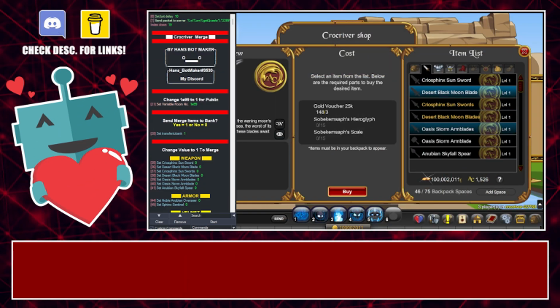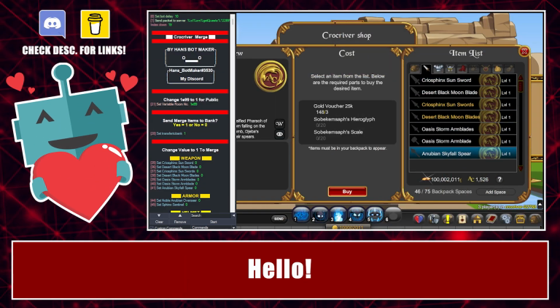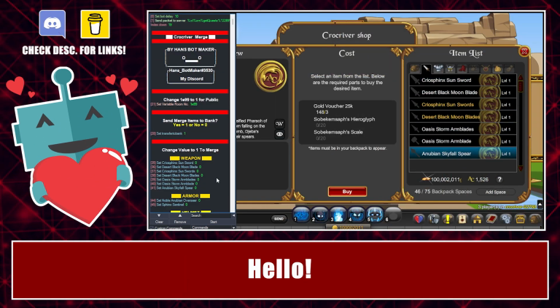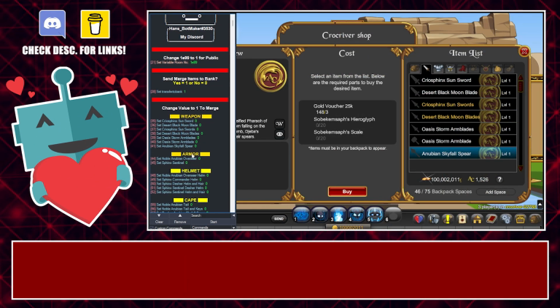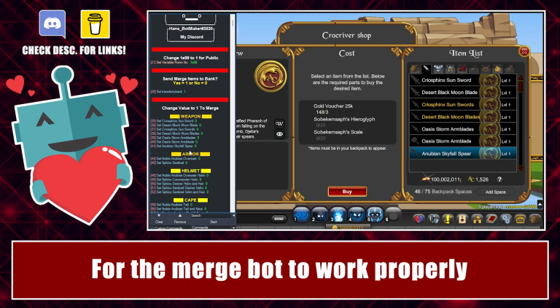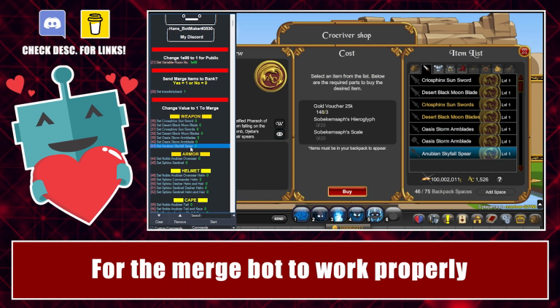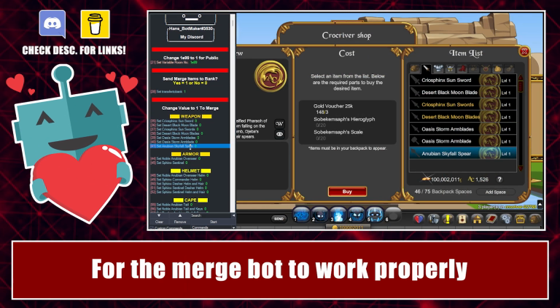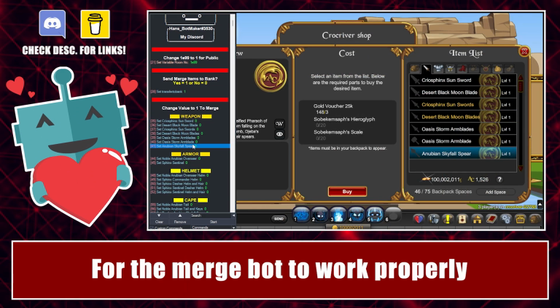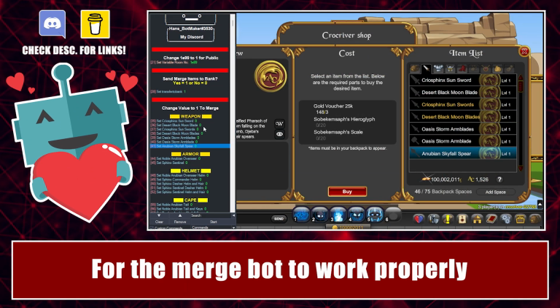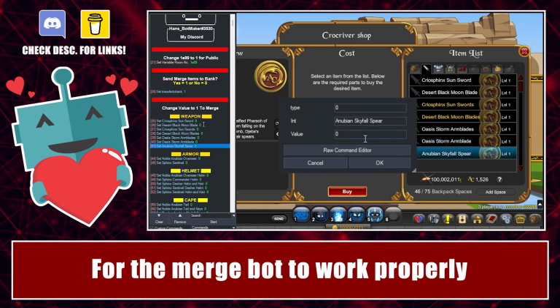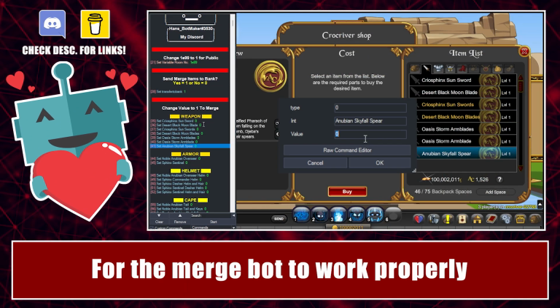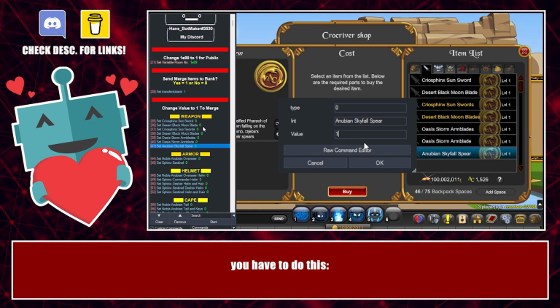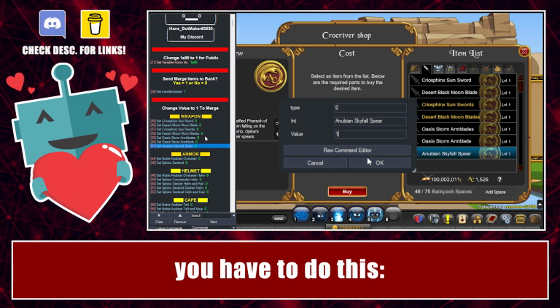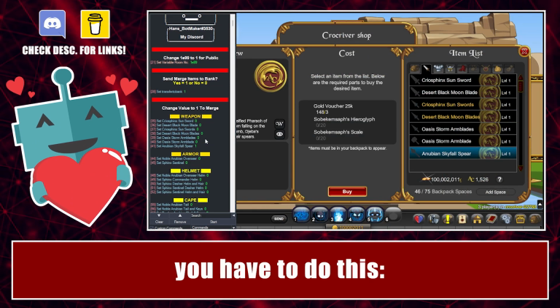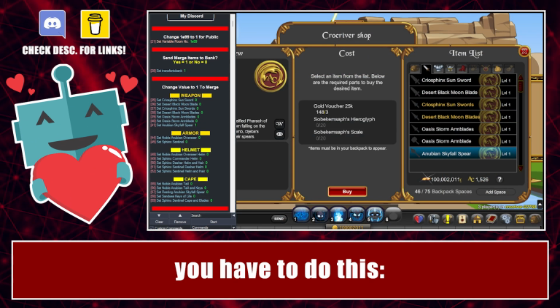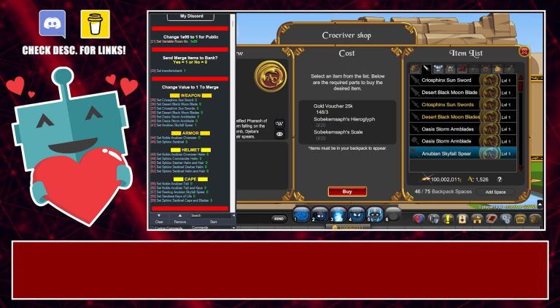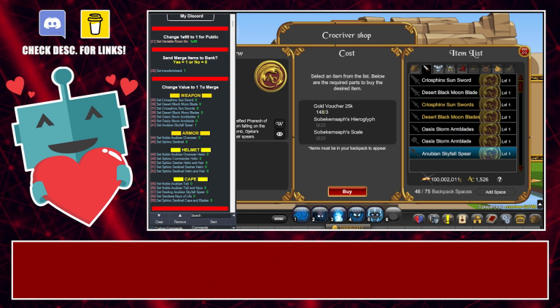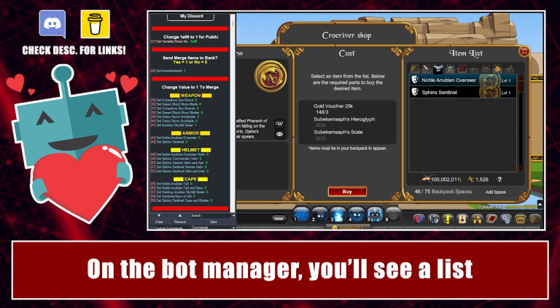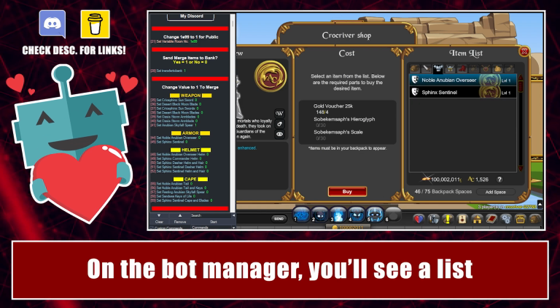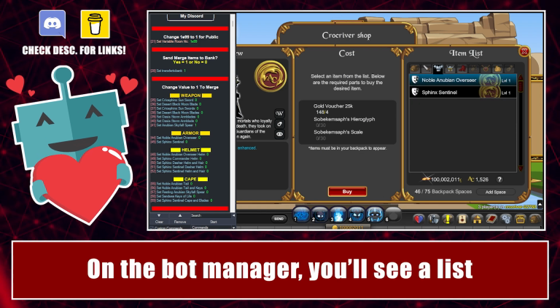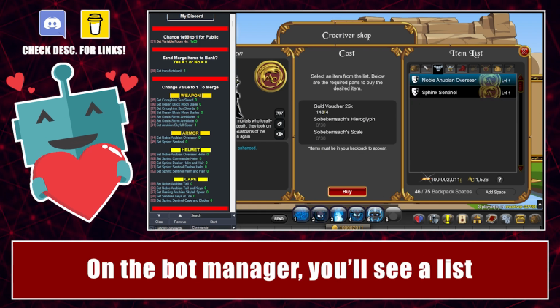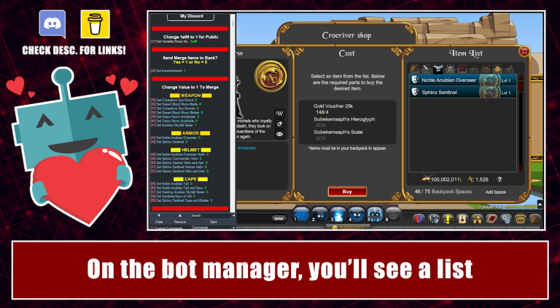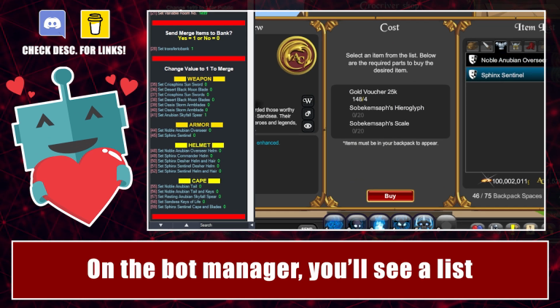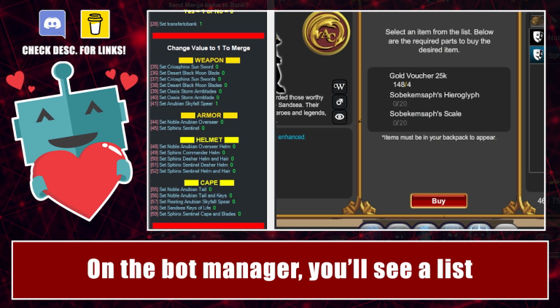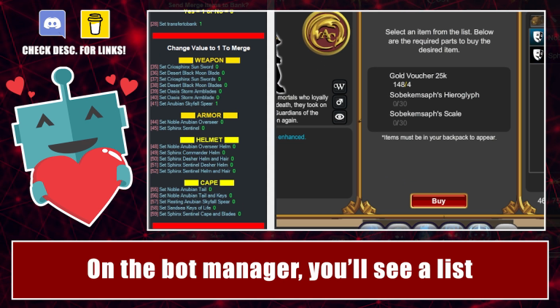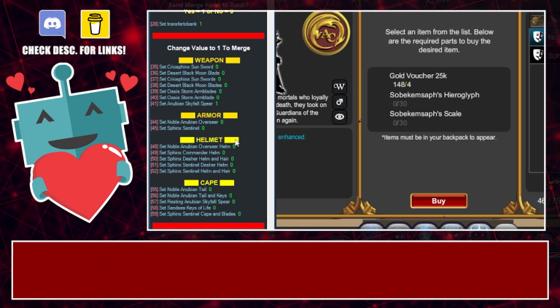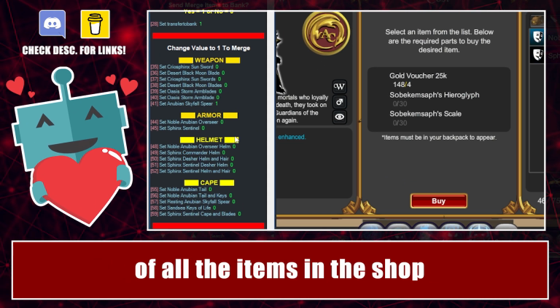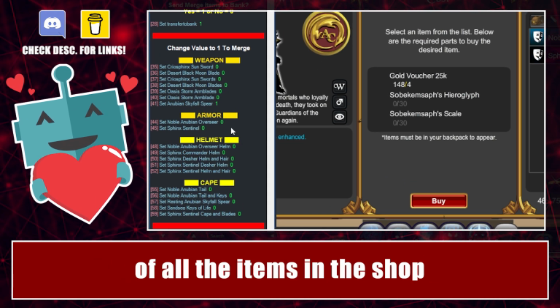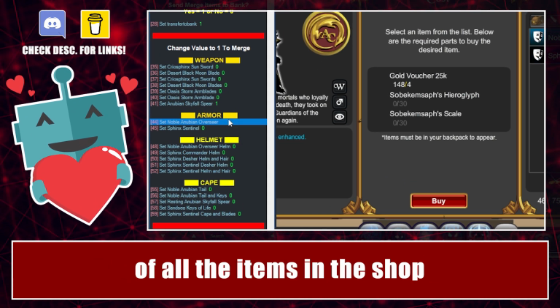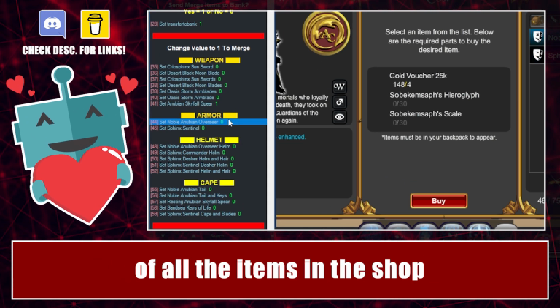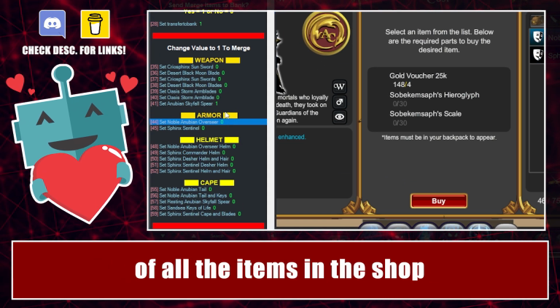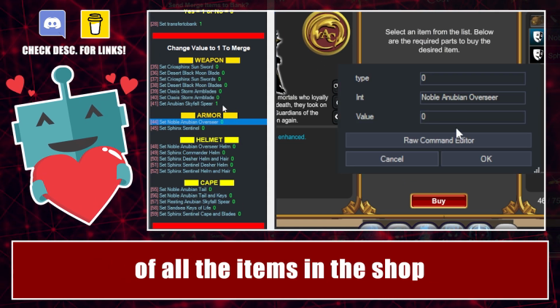Hello! For the Merge Bot to work properly, you have to do this. On the Bot Manager, you'll see a list of all the items in the shop.